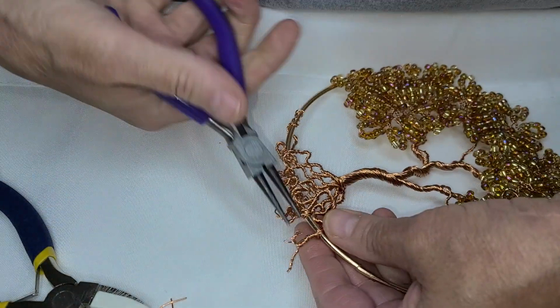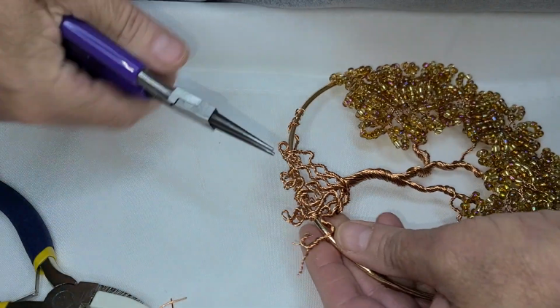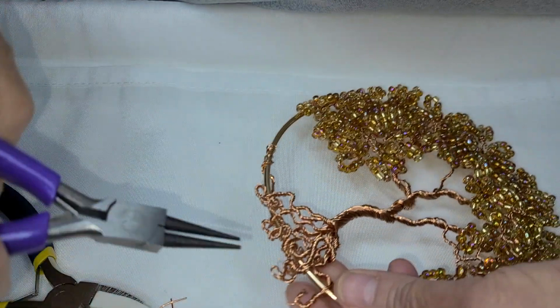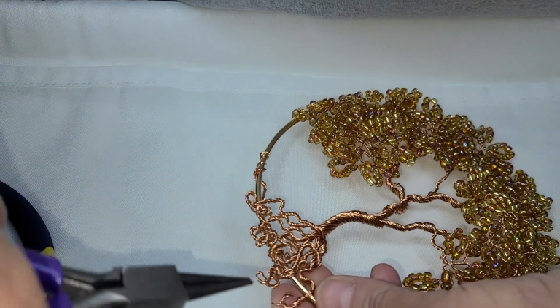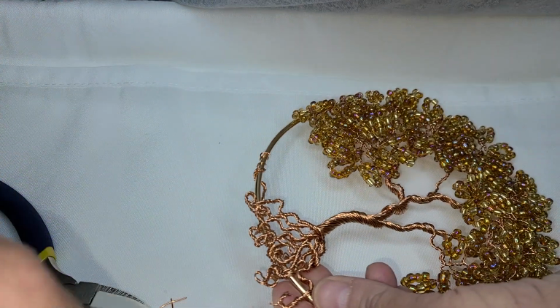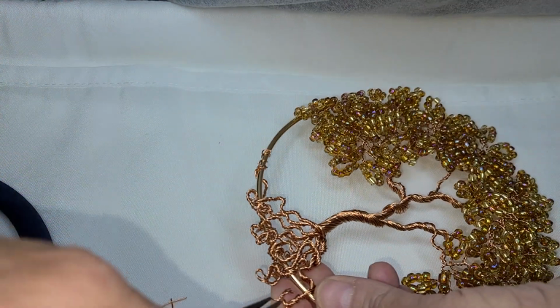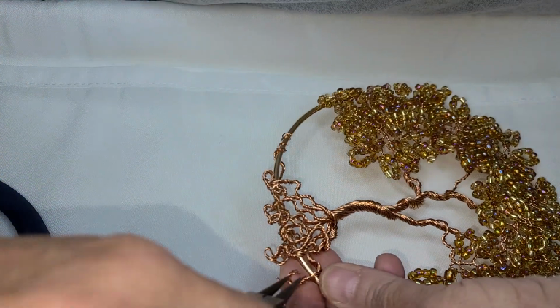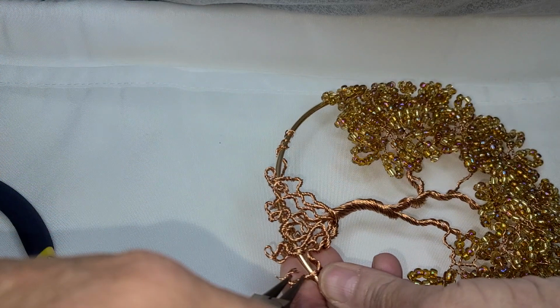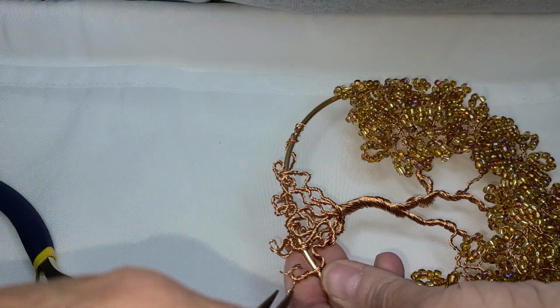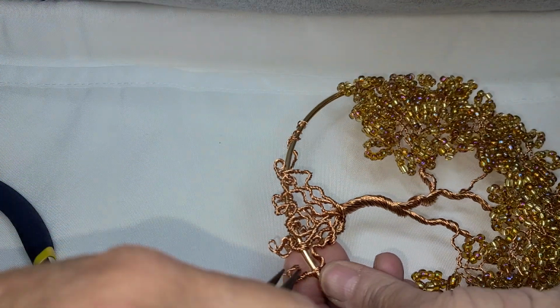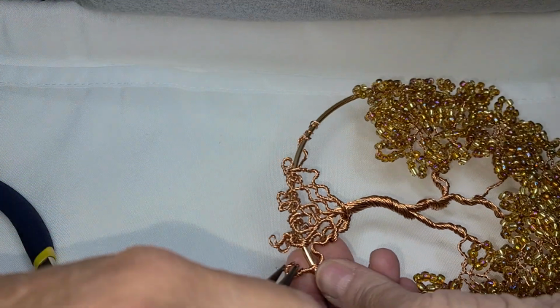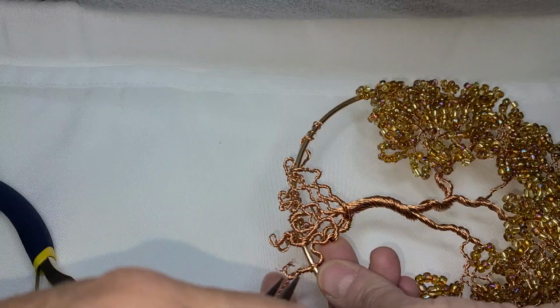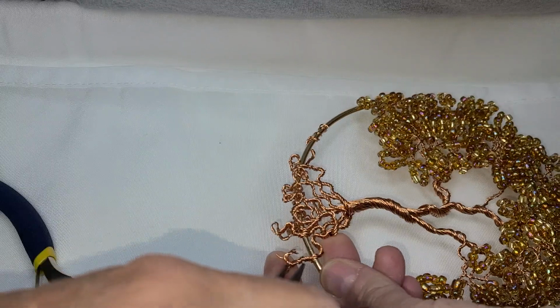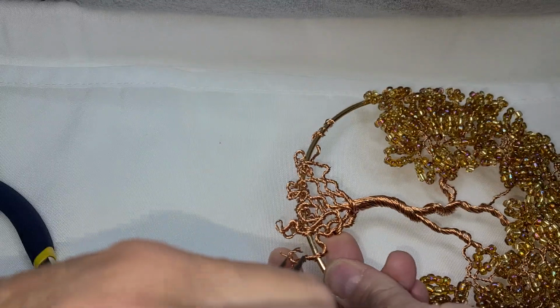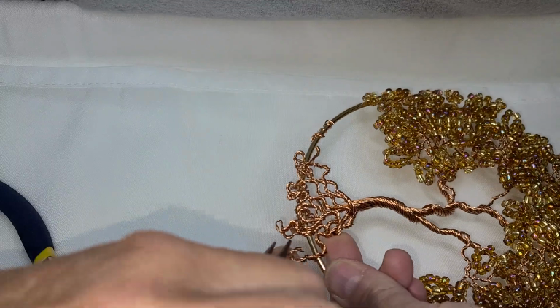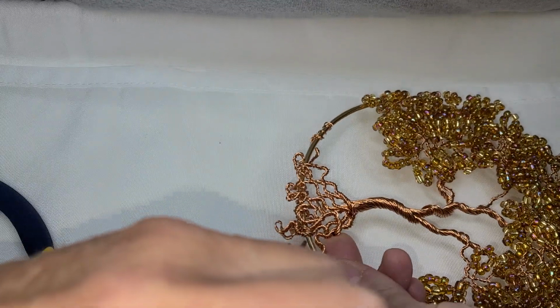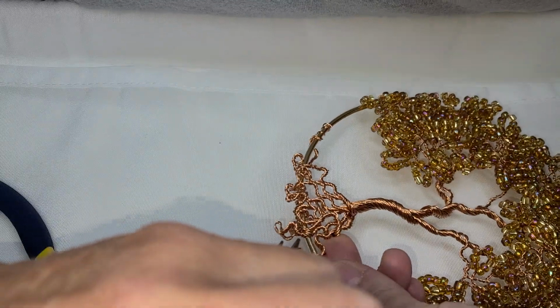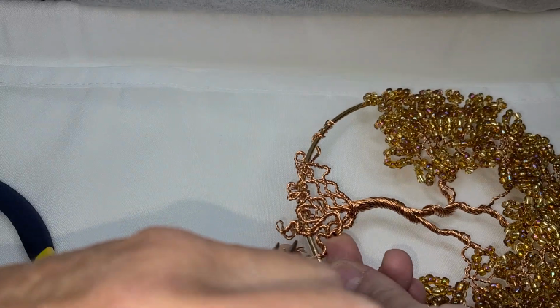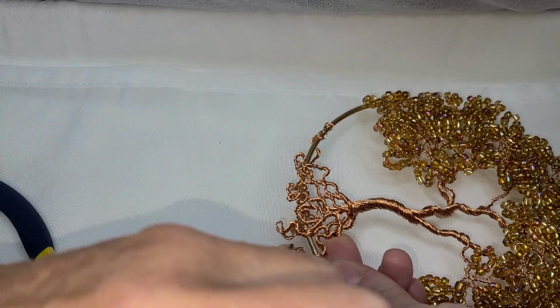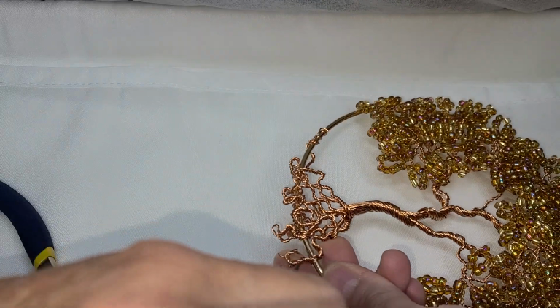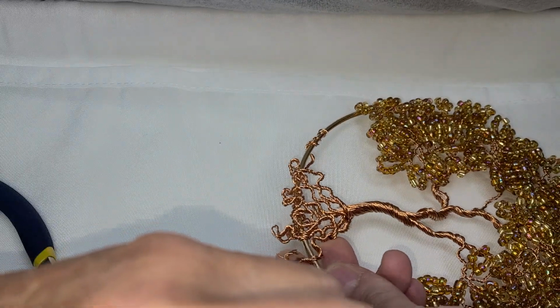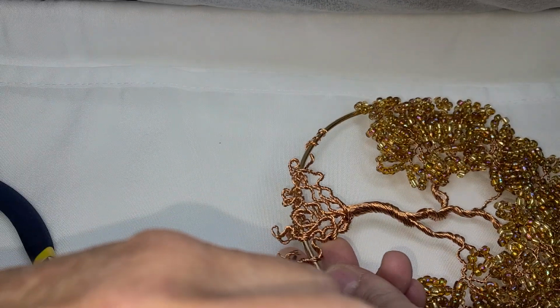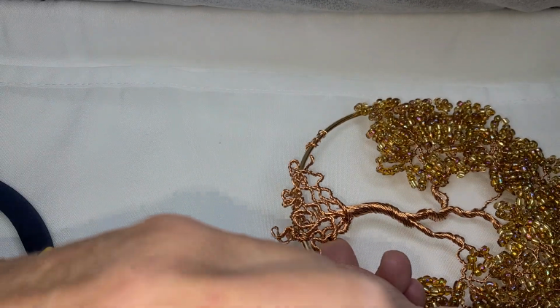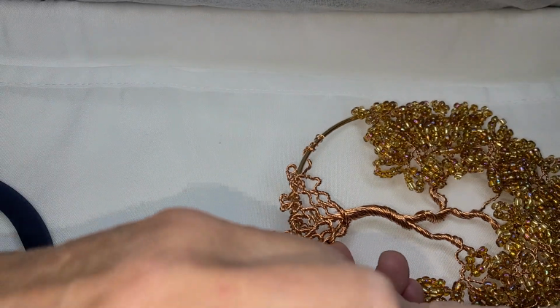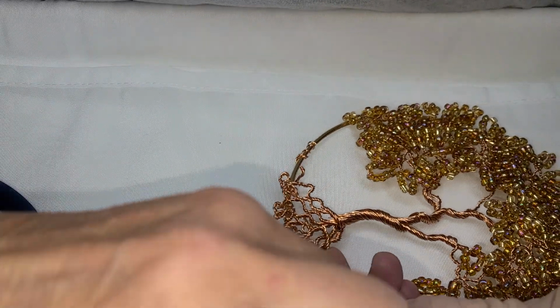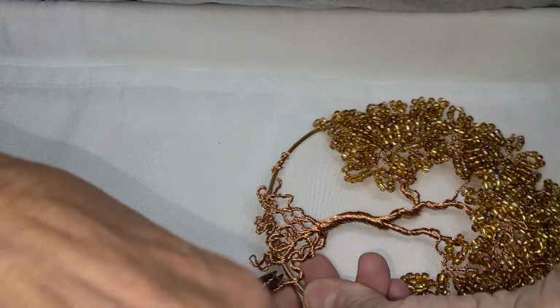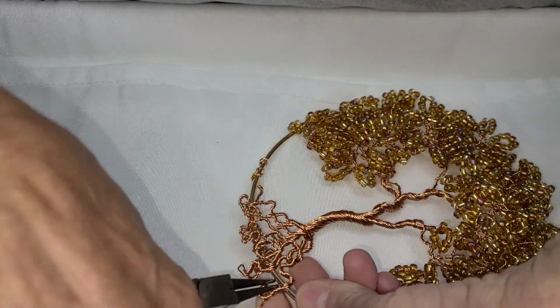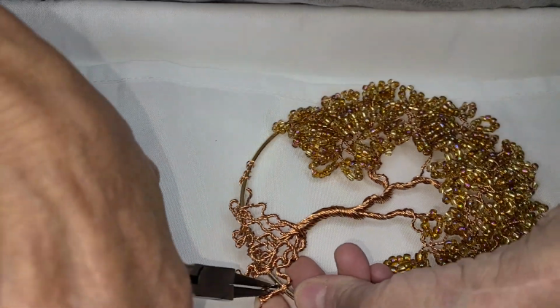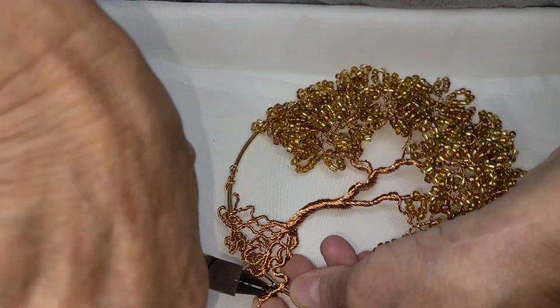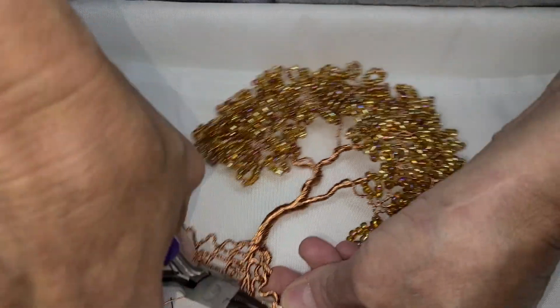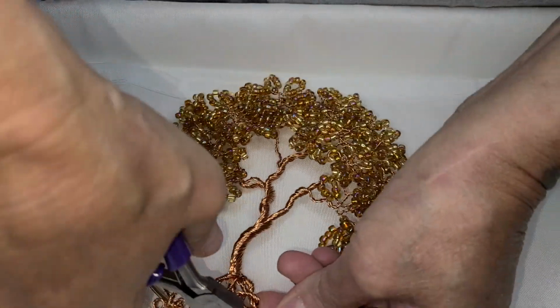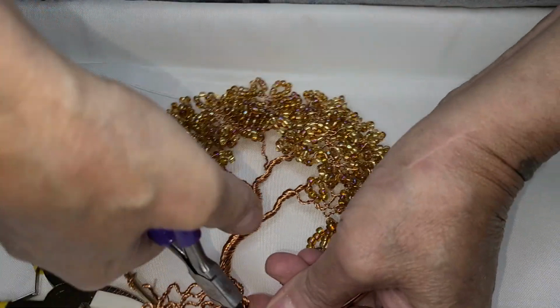Sorry, you can't see, but I'm just curling the ends of these loops.